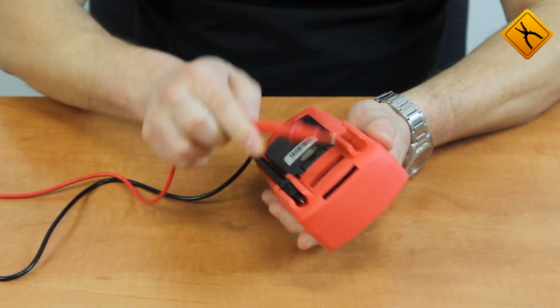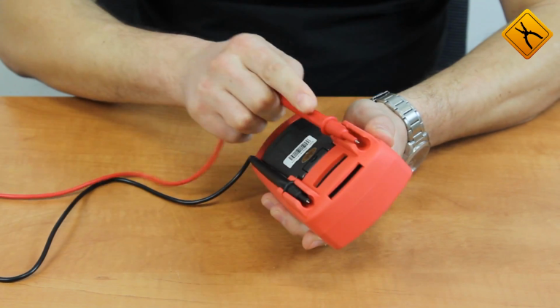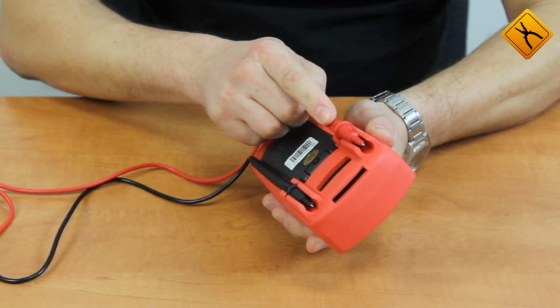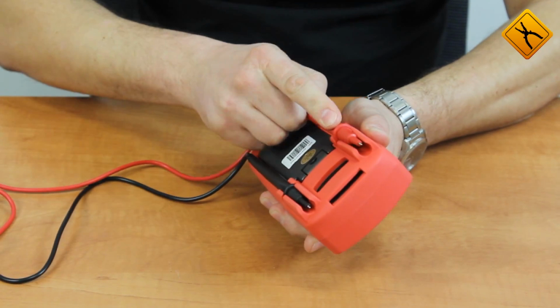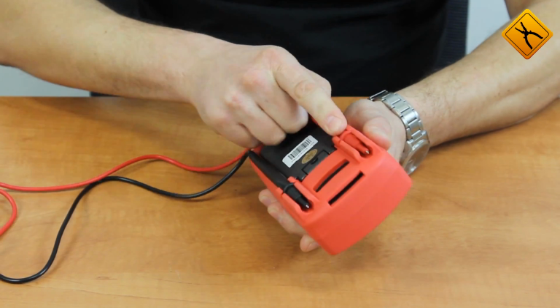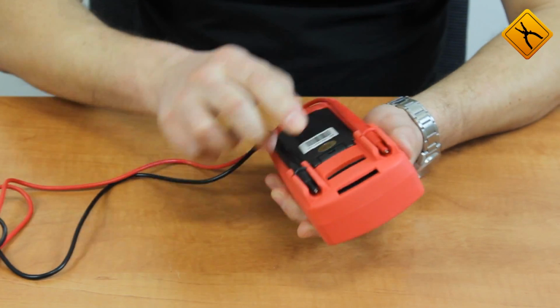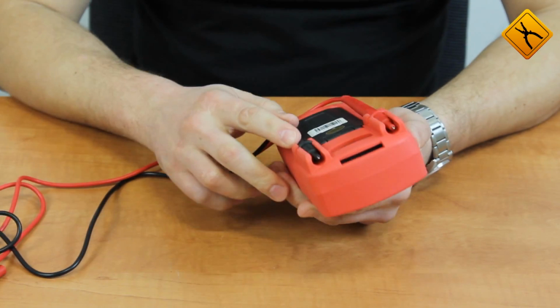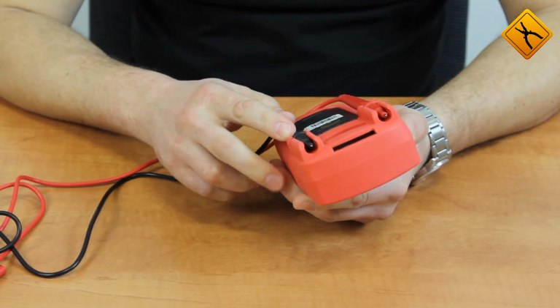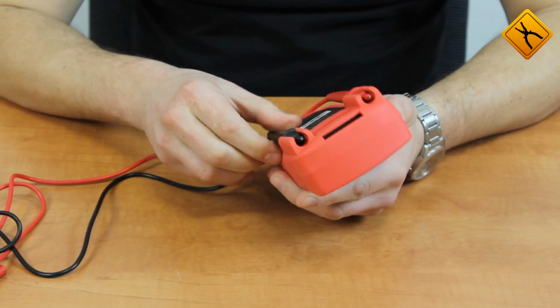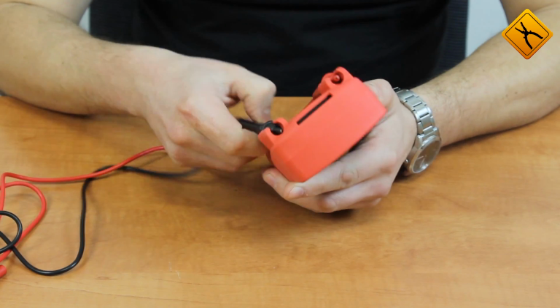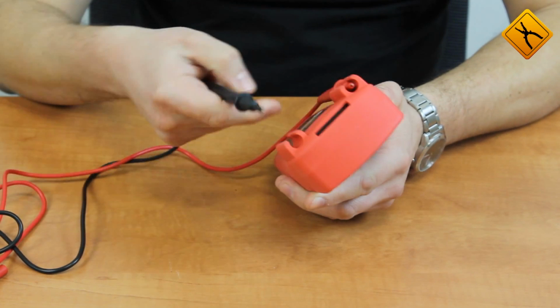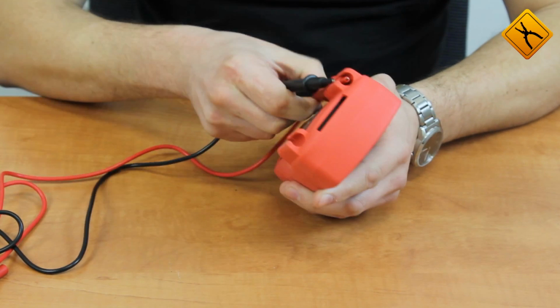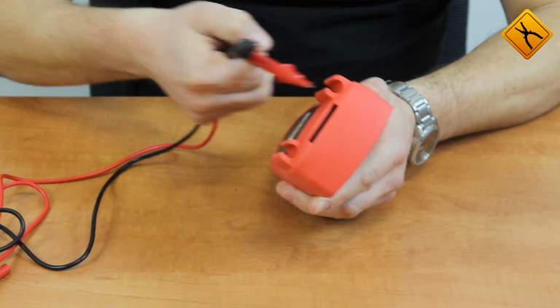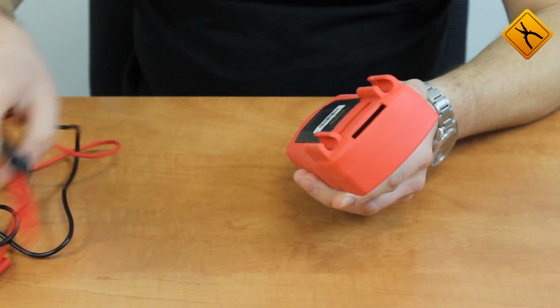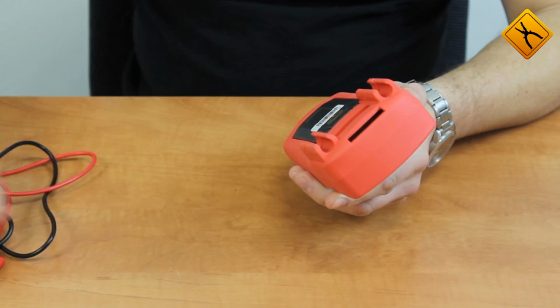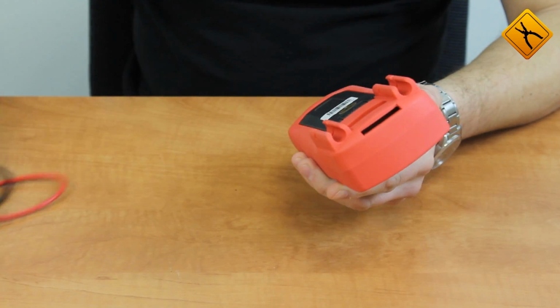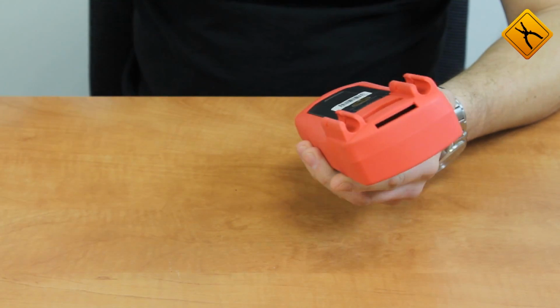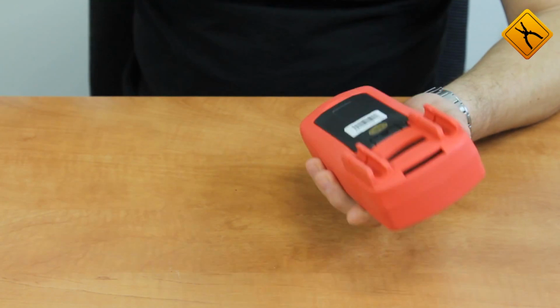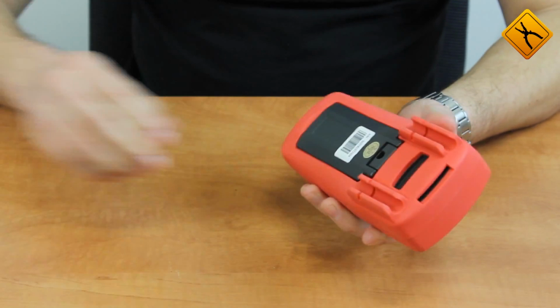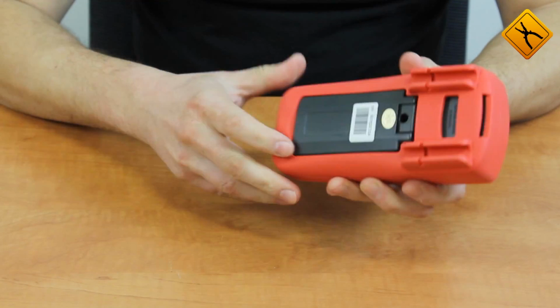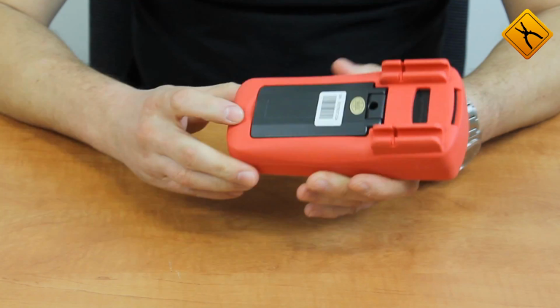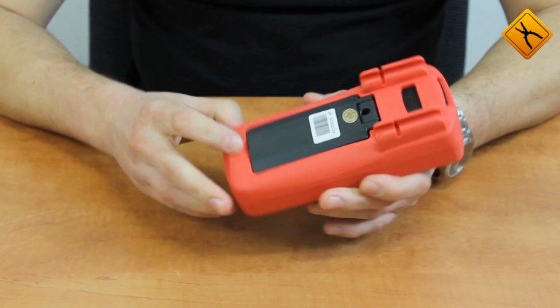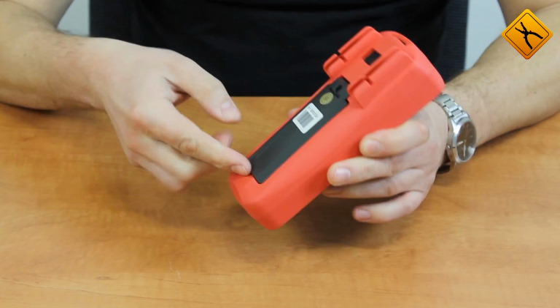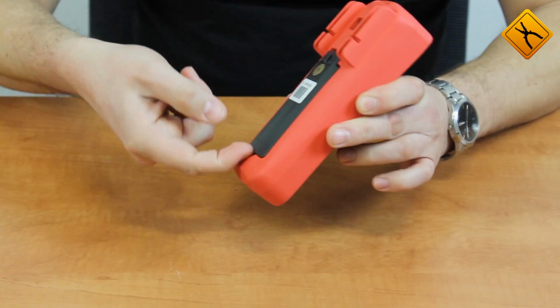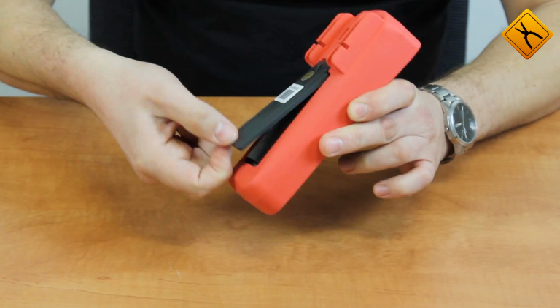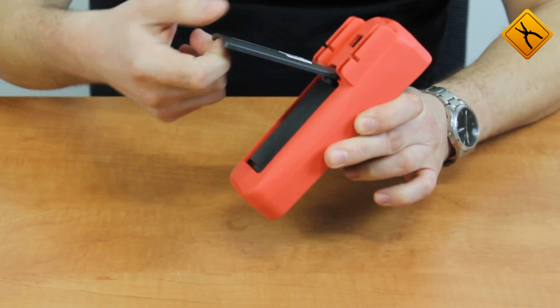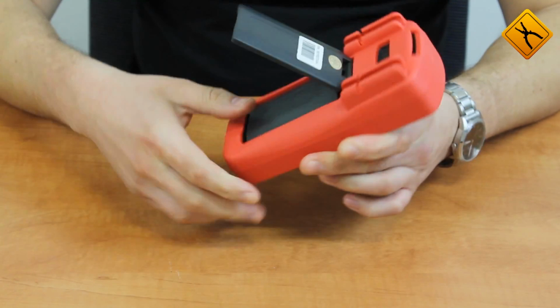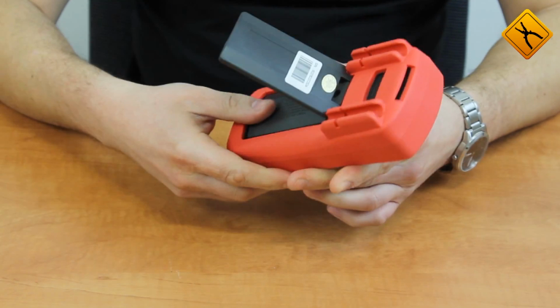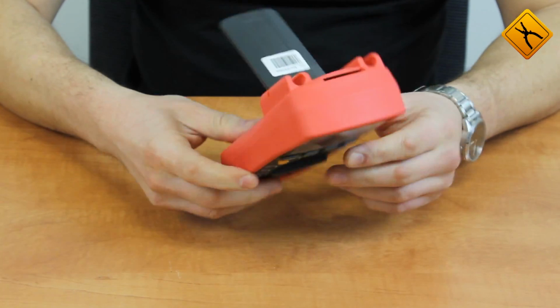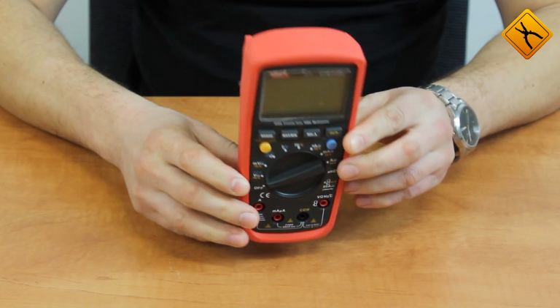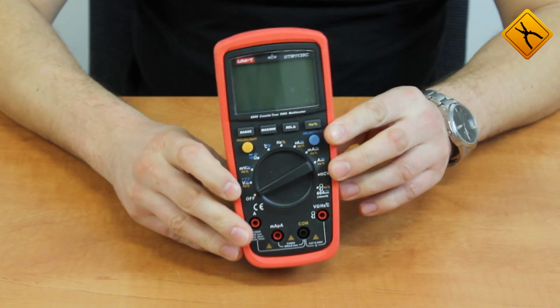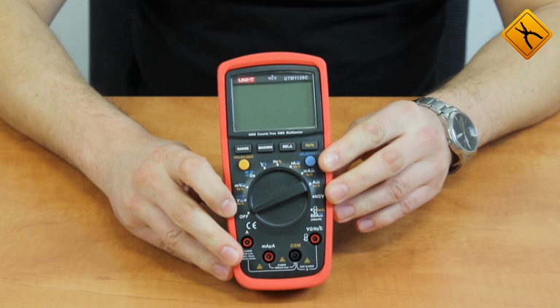There are hollow spaces for probe fixation, and besides that, there is a folding backstand.